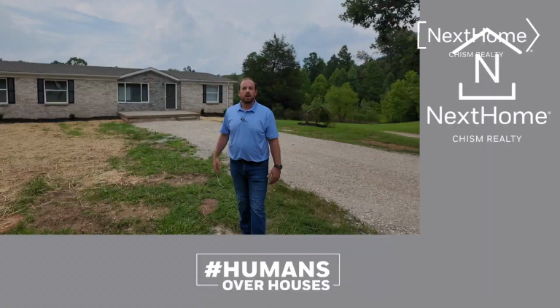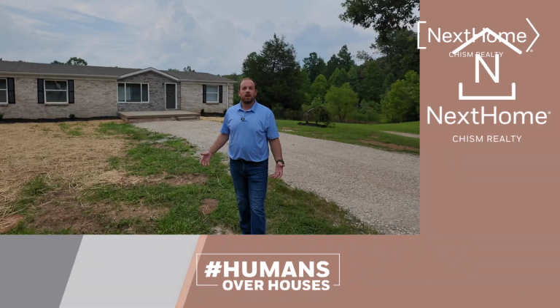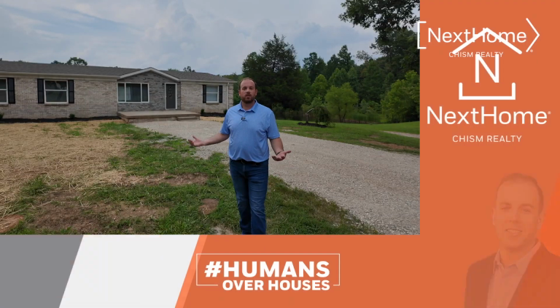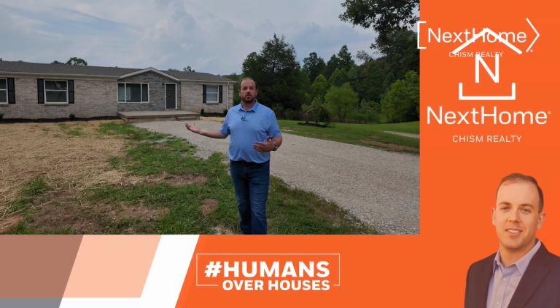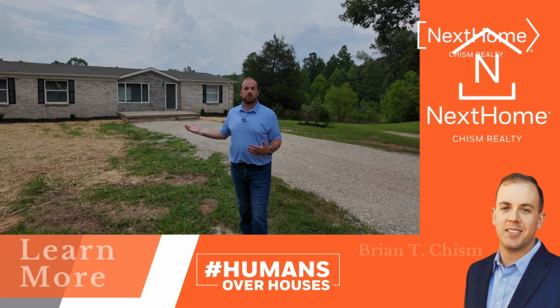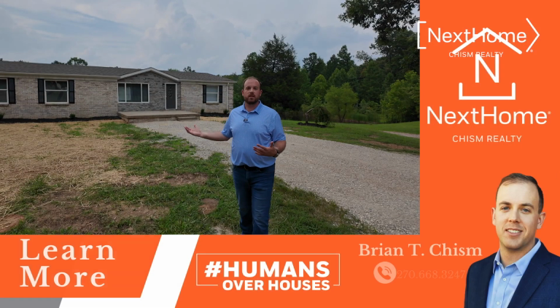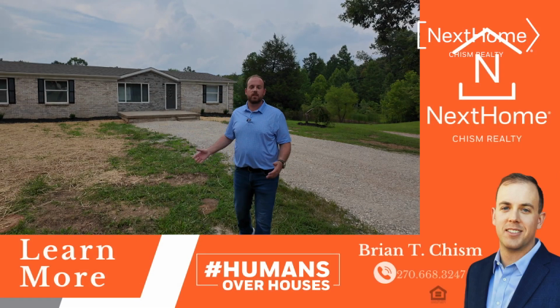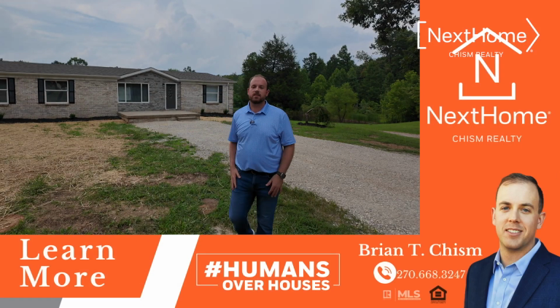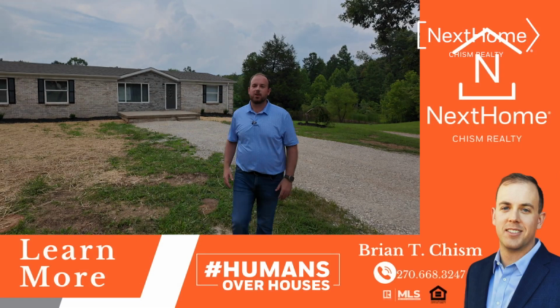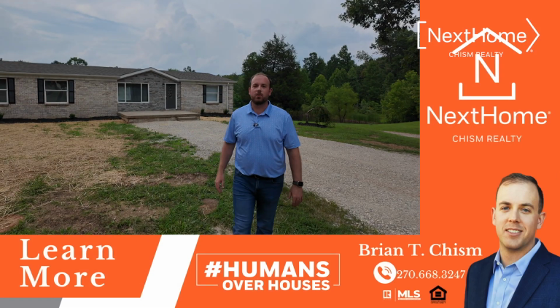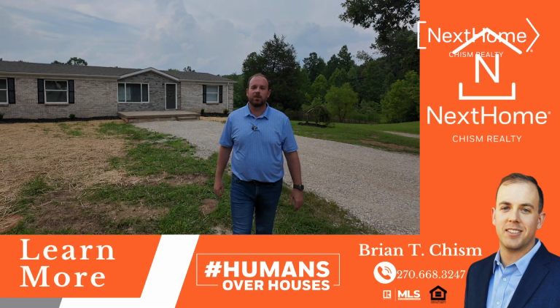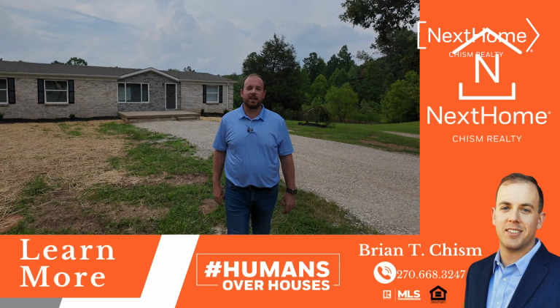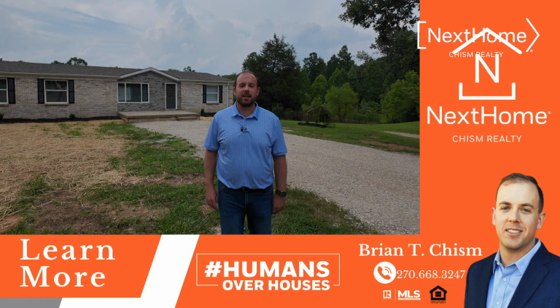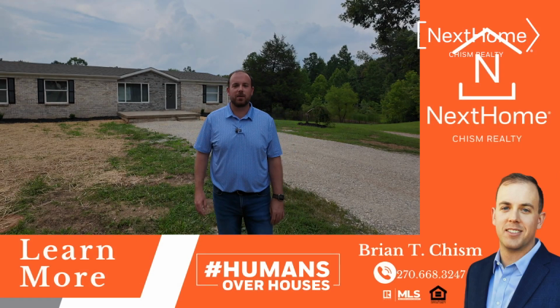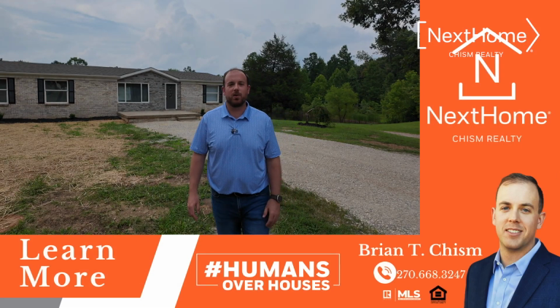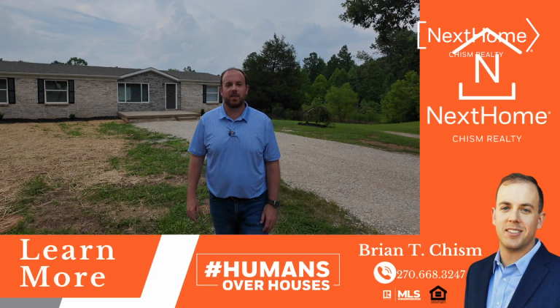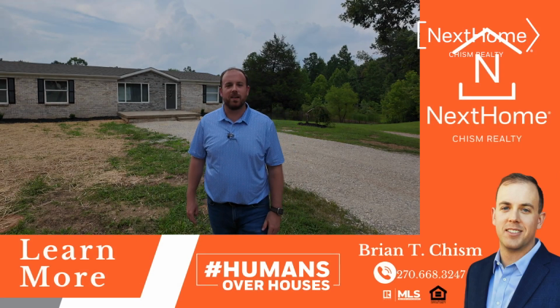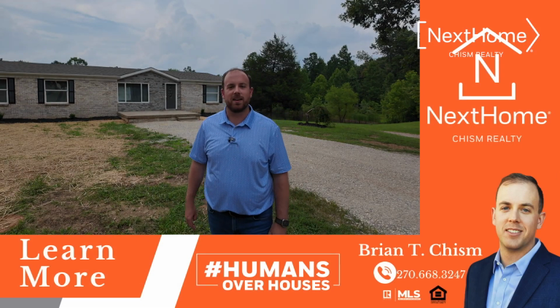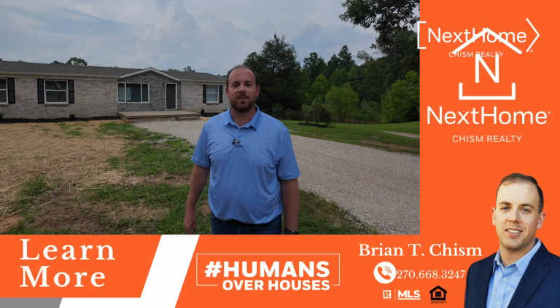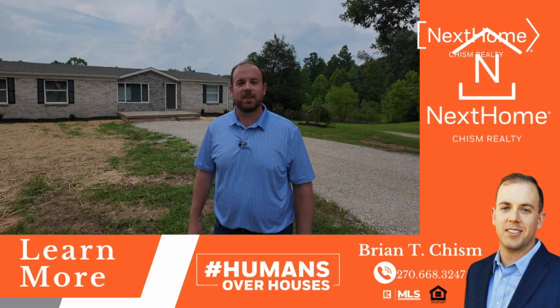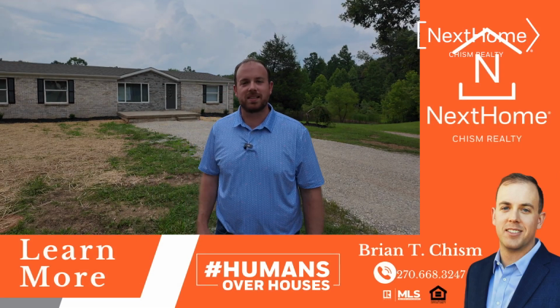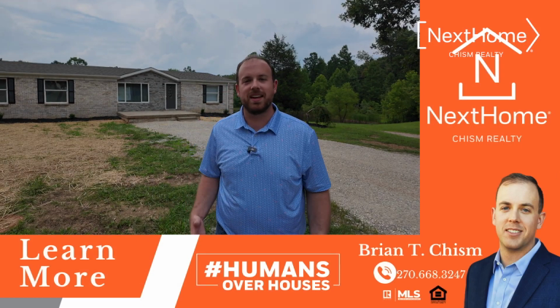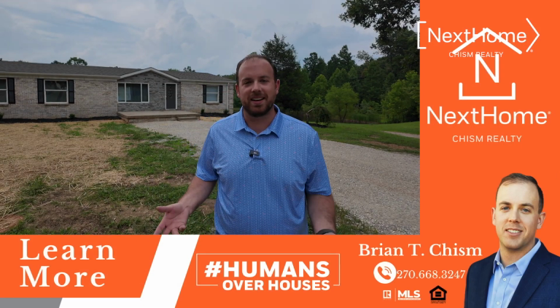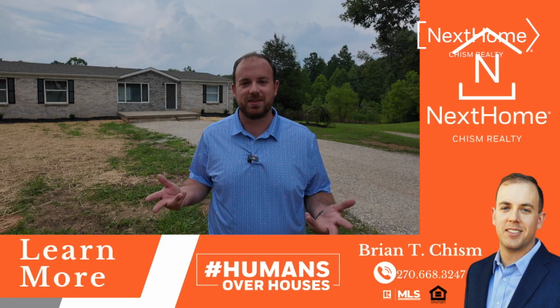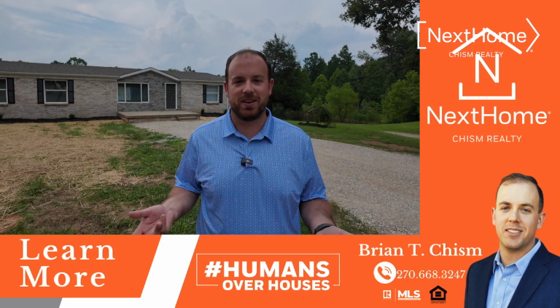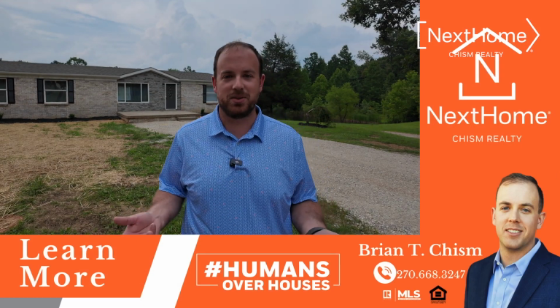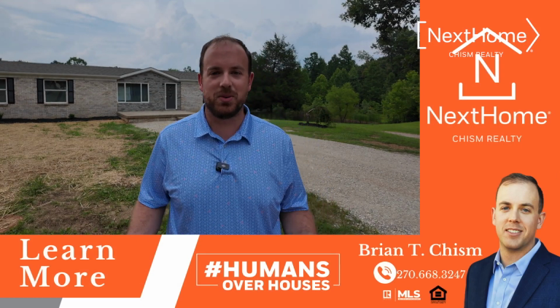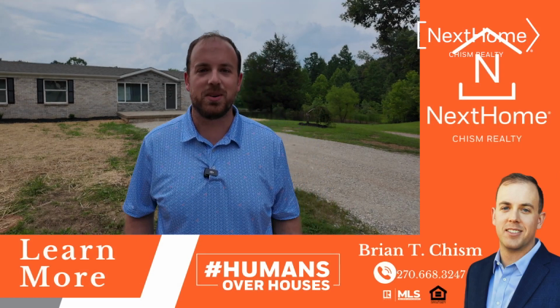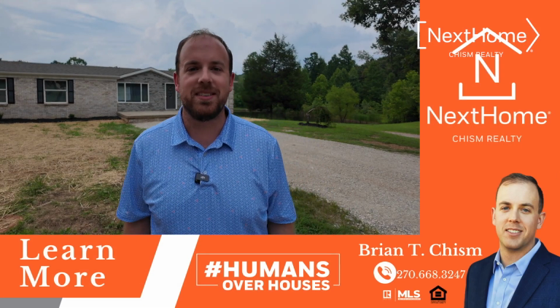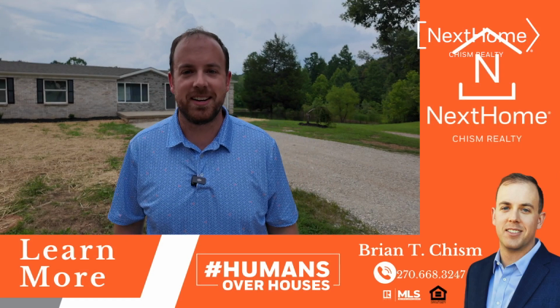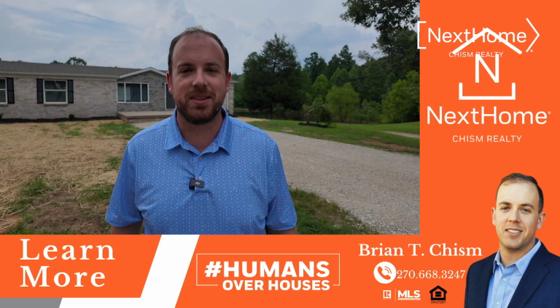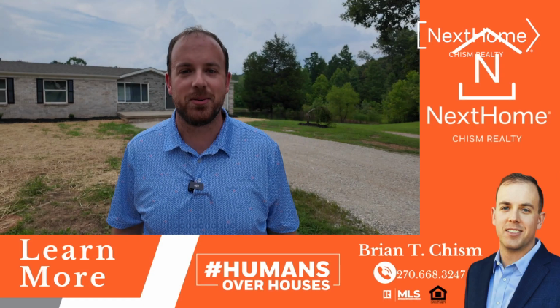If you're interested in this home or any other home in the area, let's connect to find your next home.